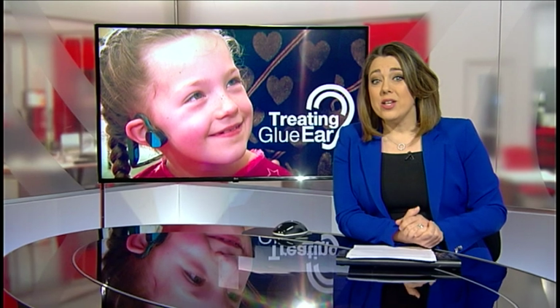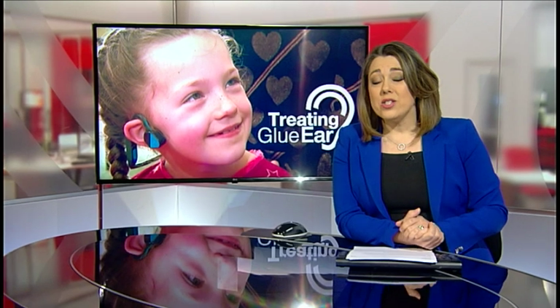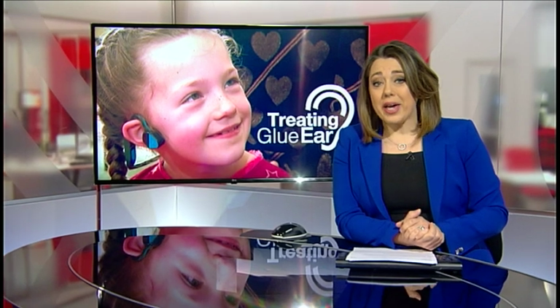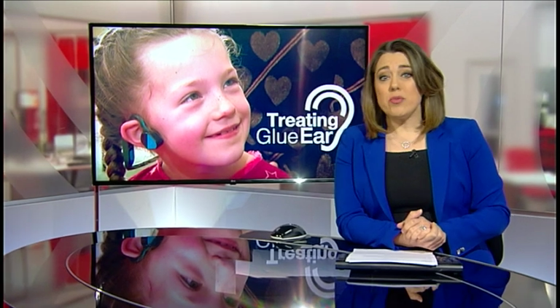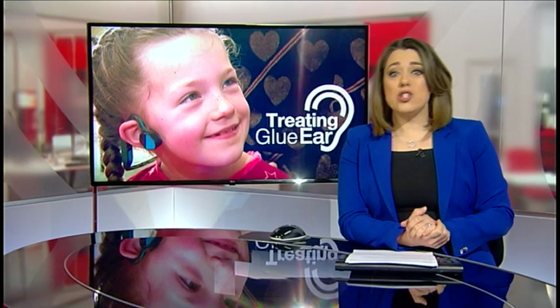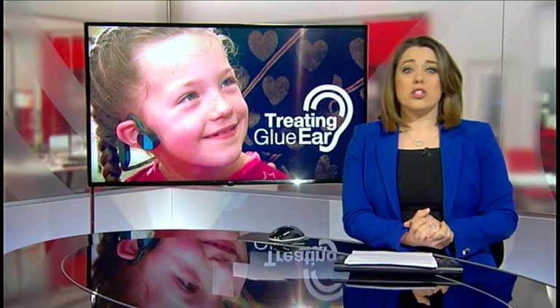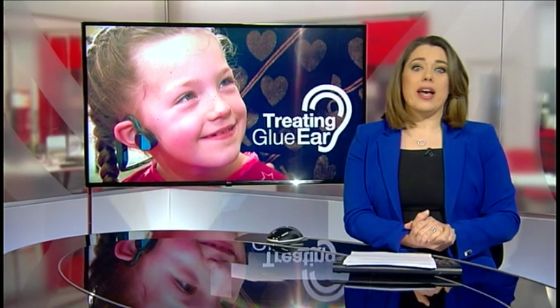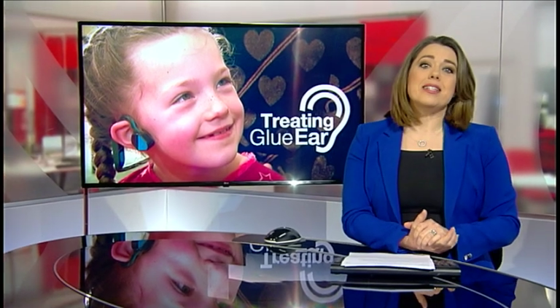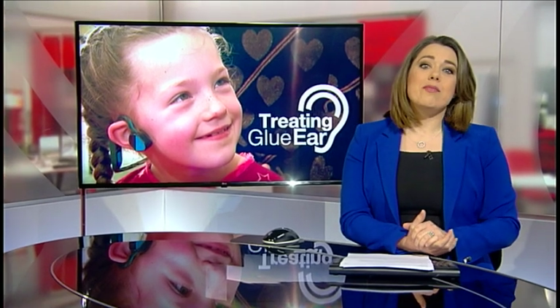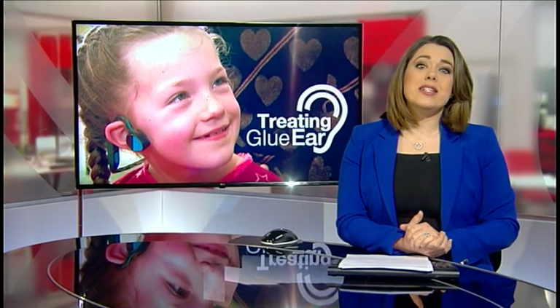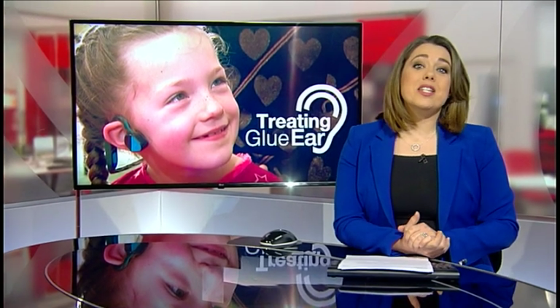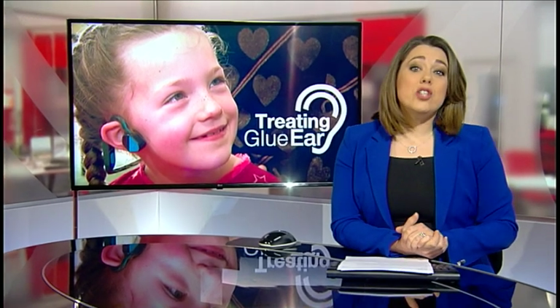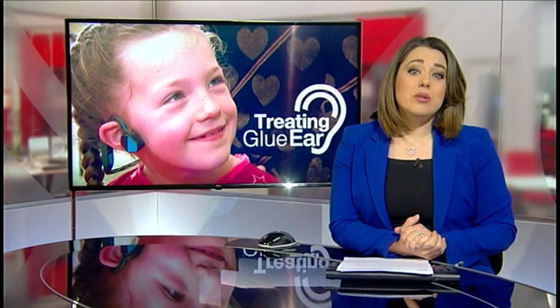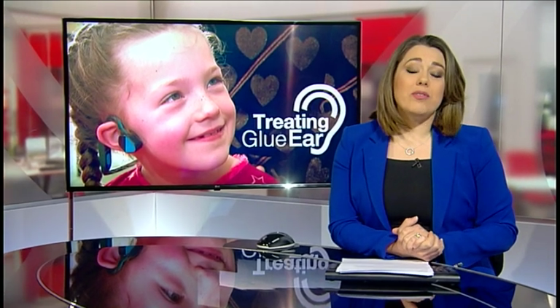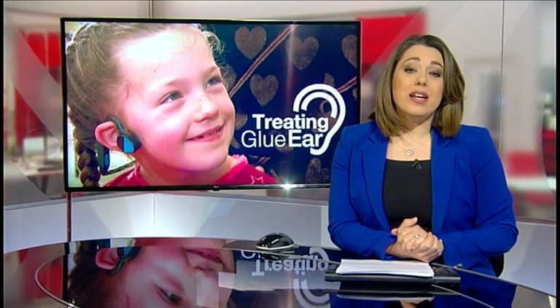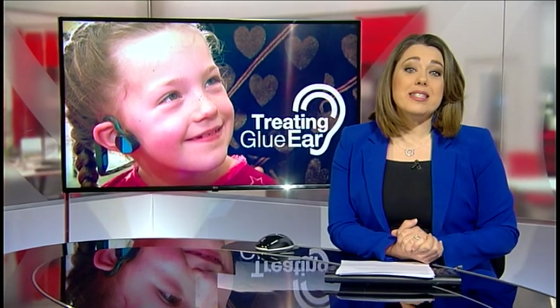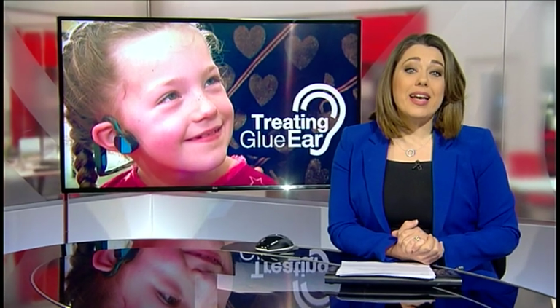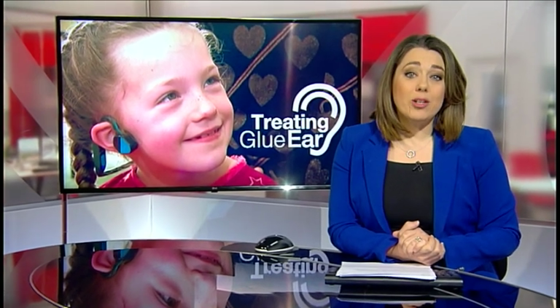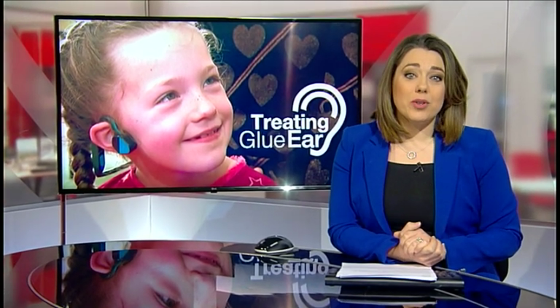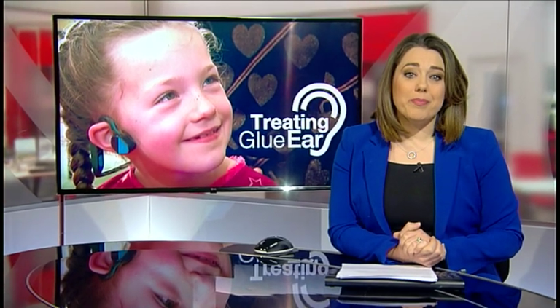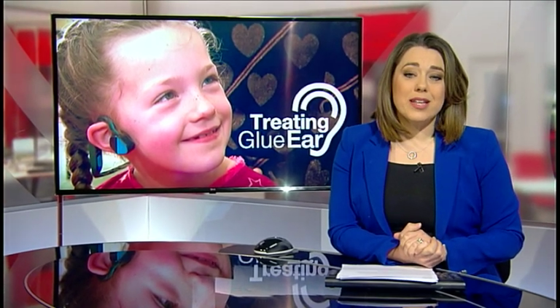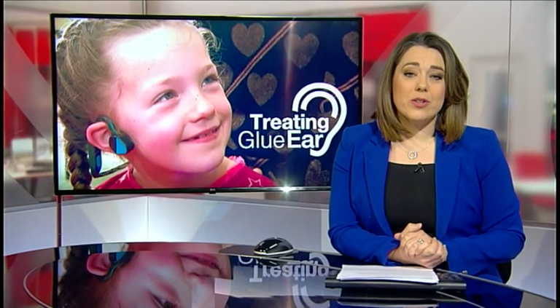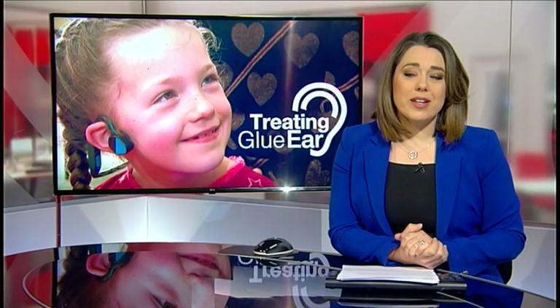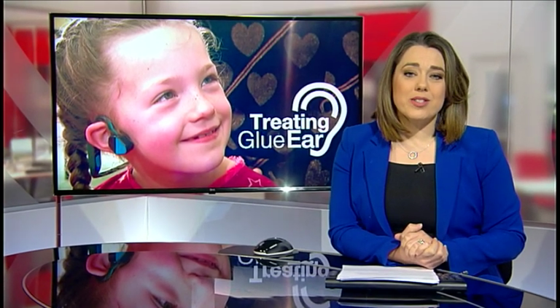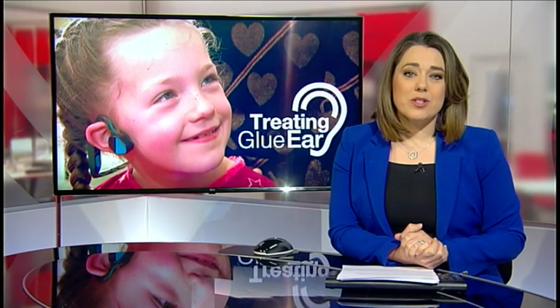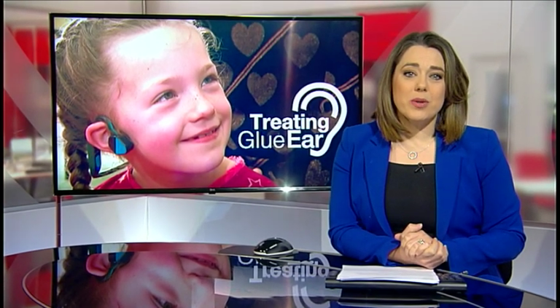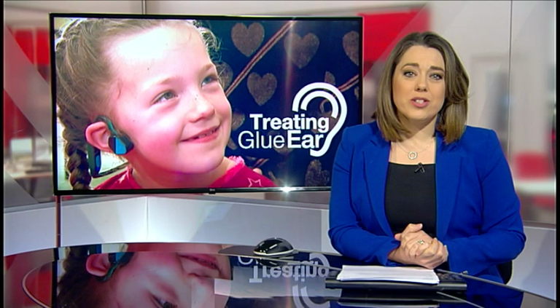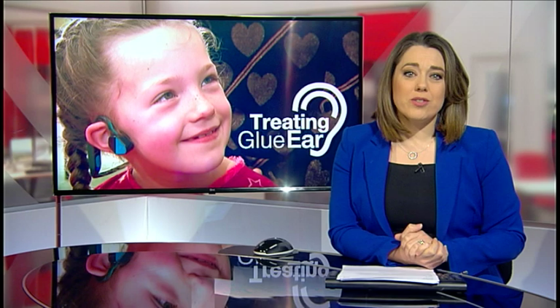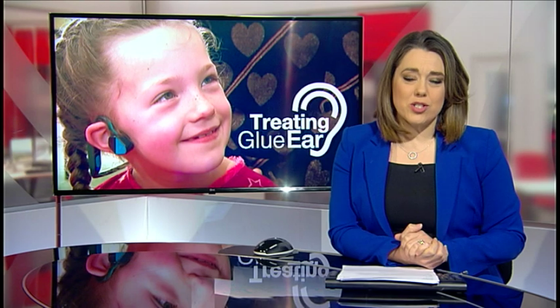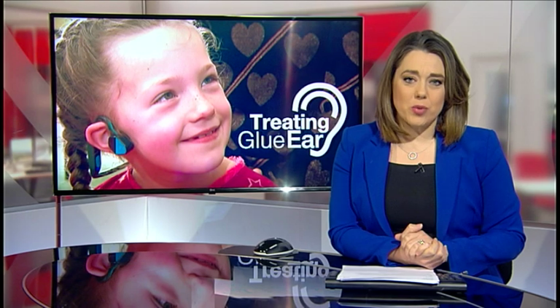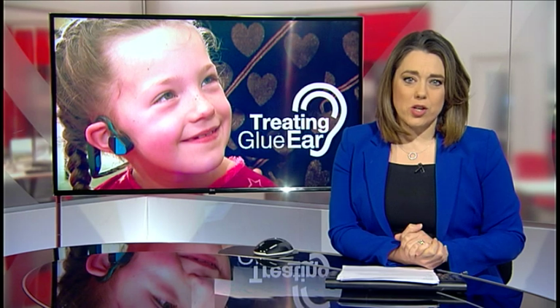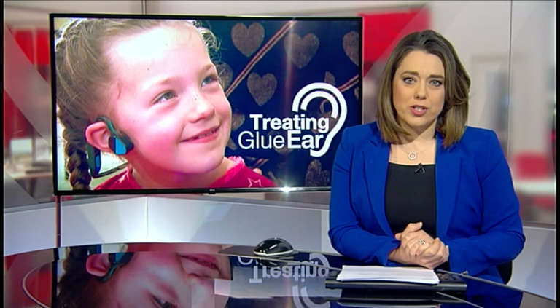So a Cambridge doctor has invented a new device to help them. Here's our science correspondent Richard Westcott.